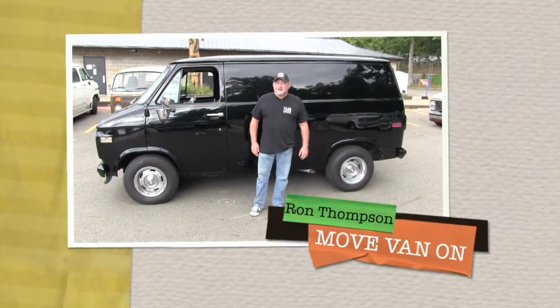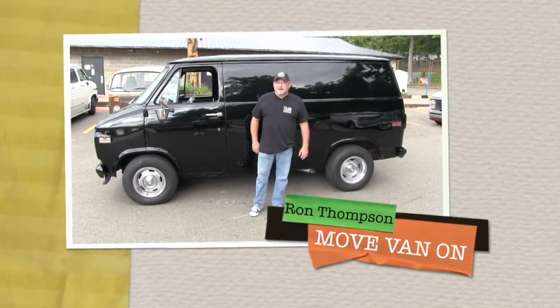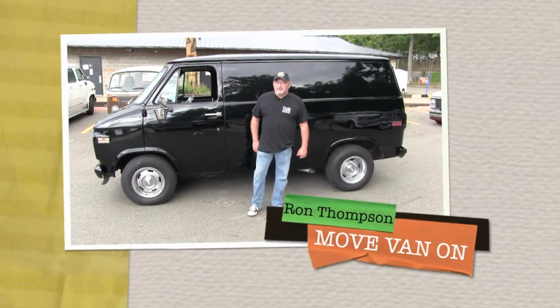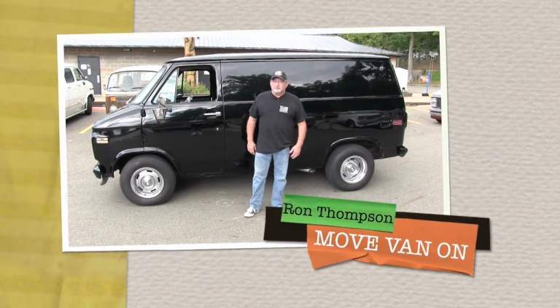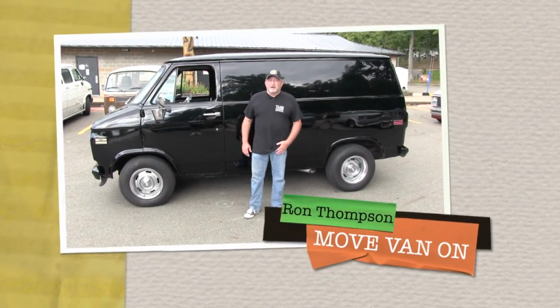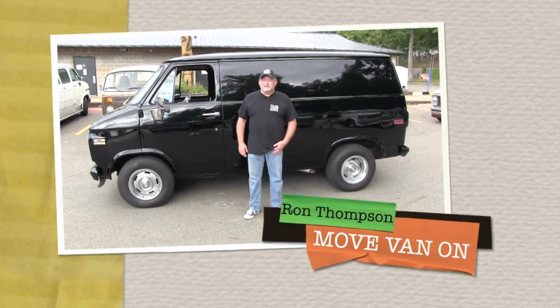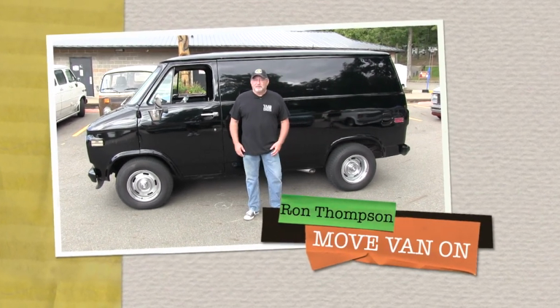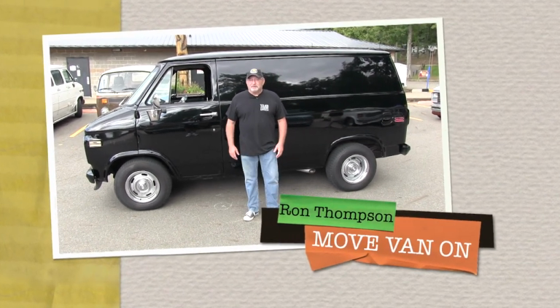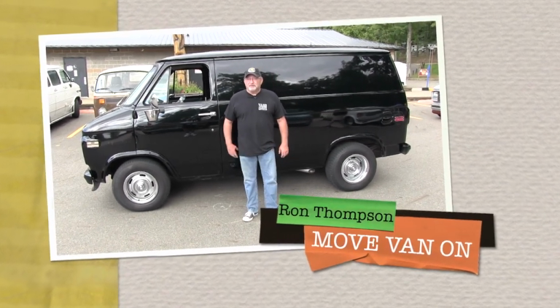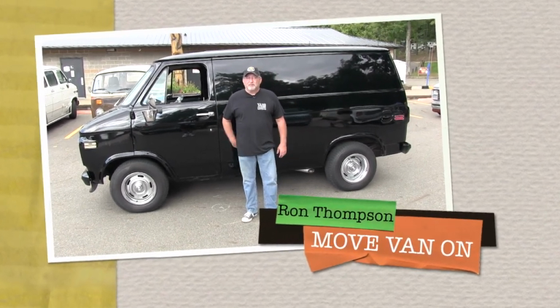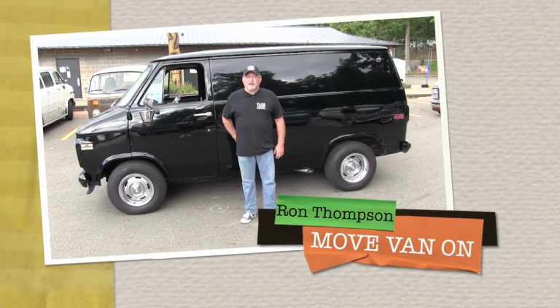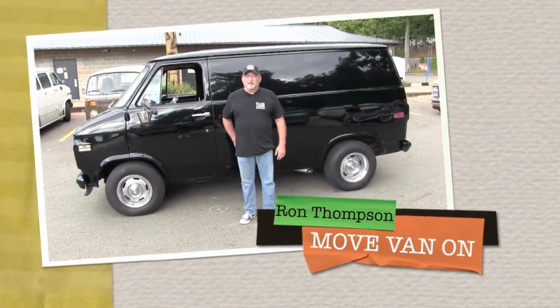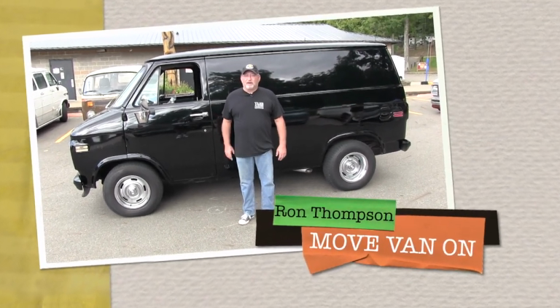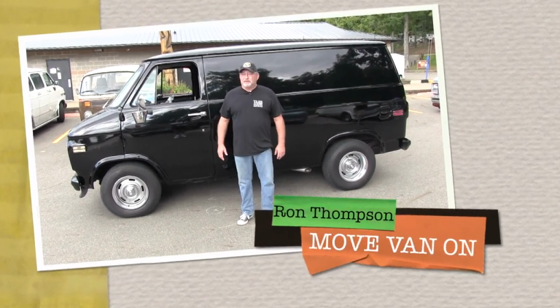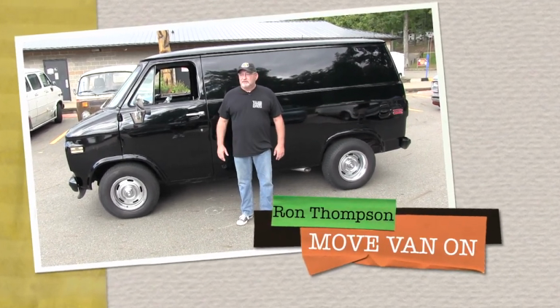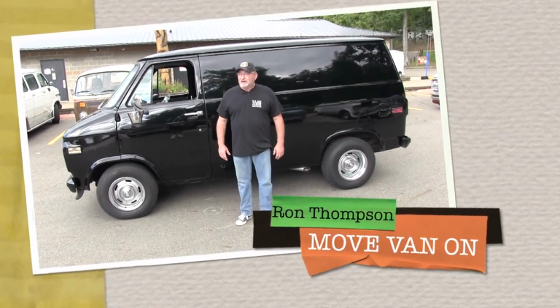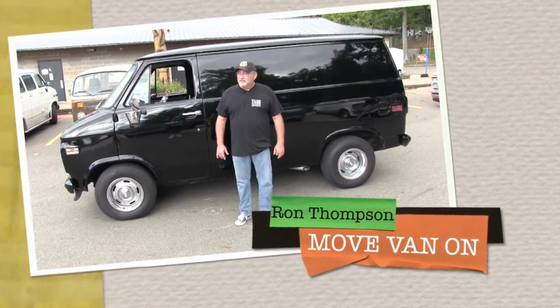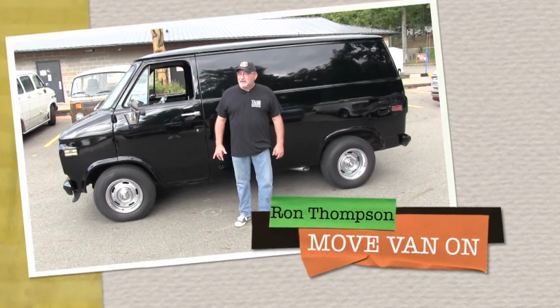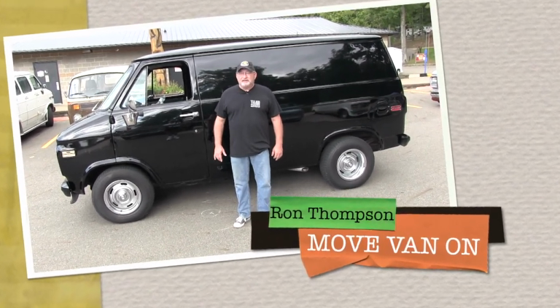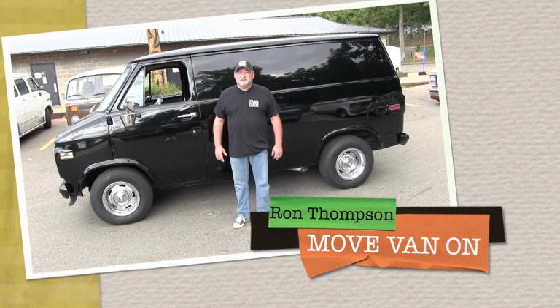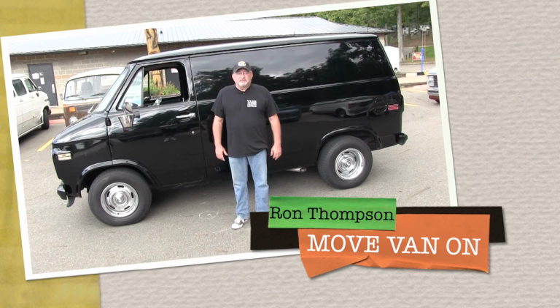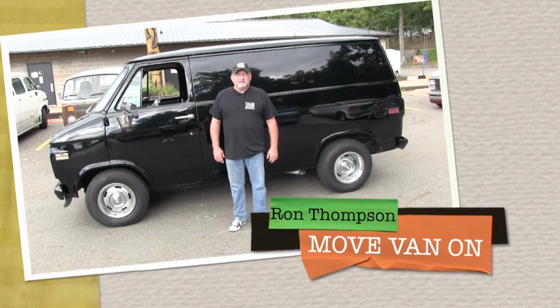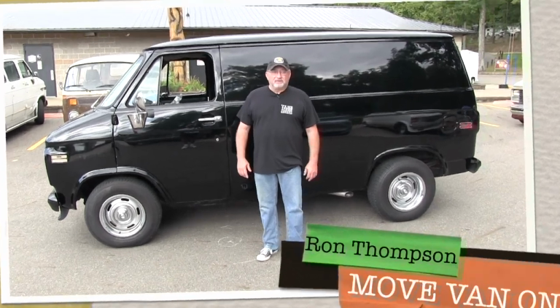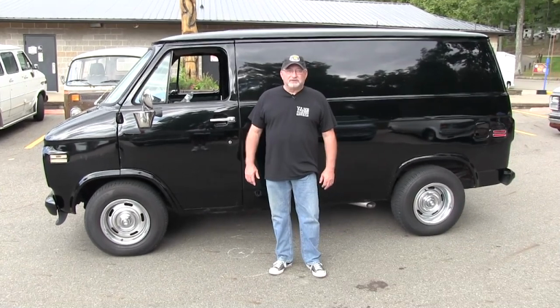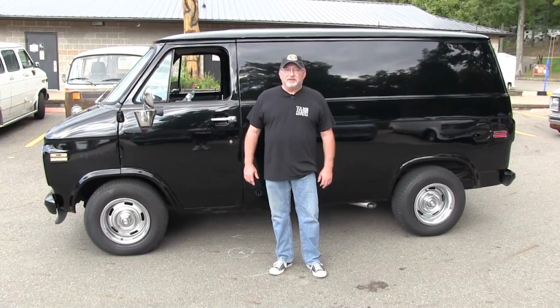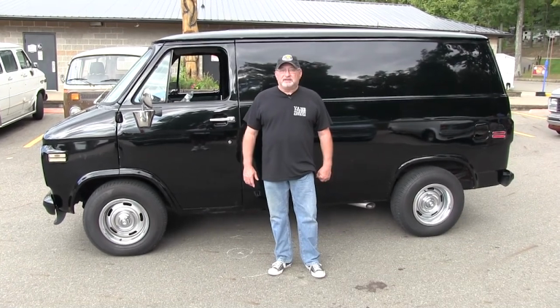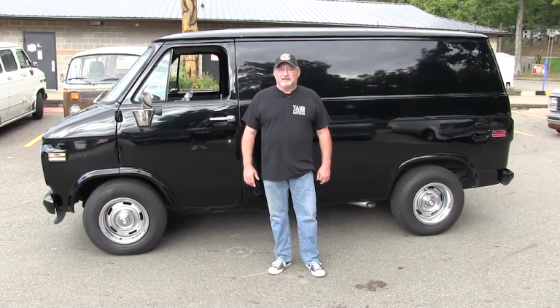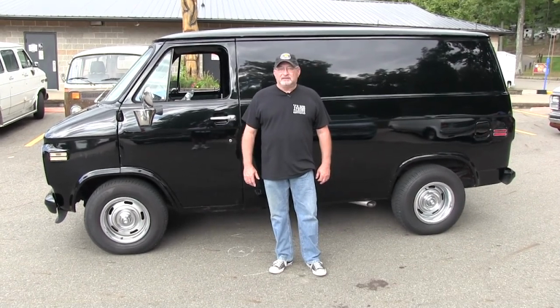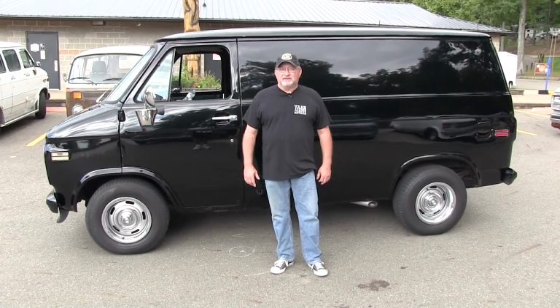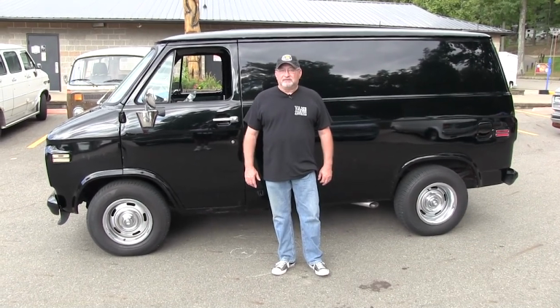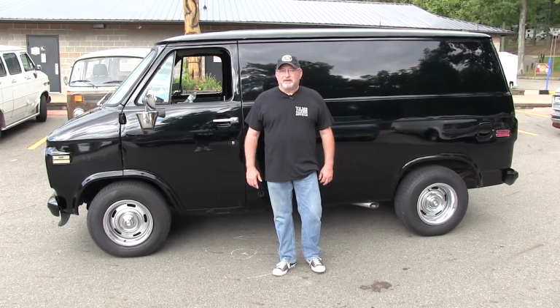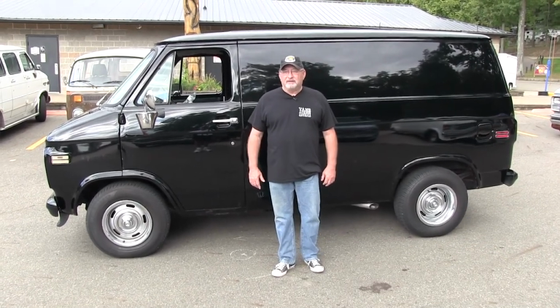My name is Ron Thompson. I'm from Lorain, Ohio. I have a 1974 G10 Chevy van.